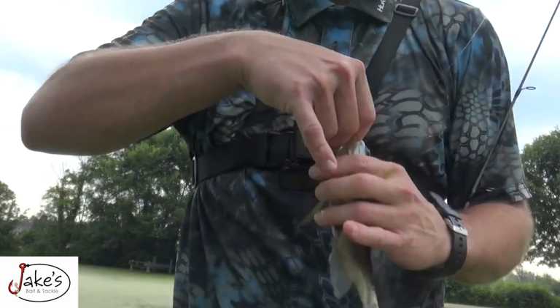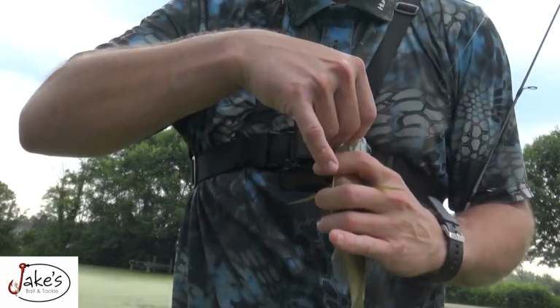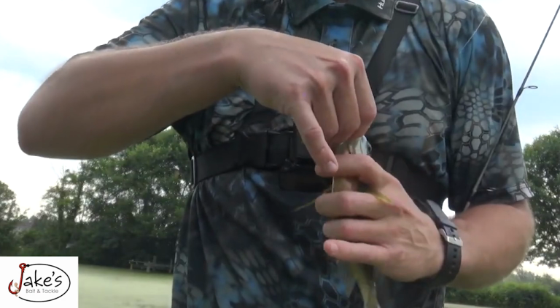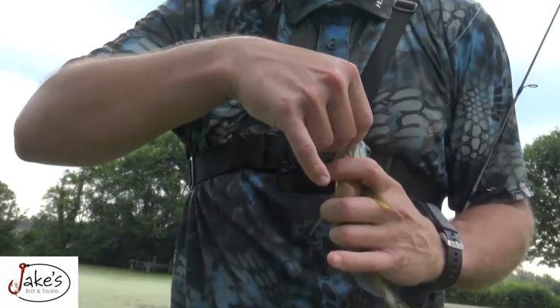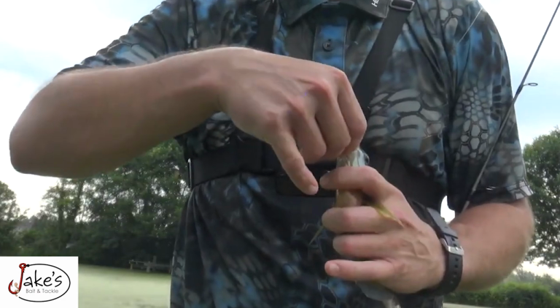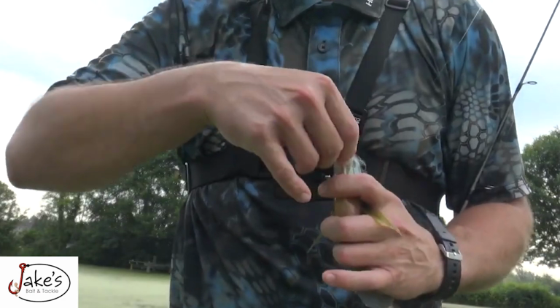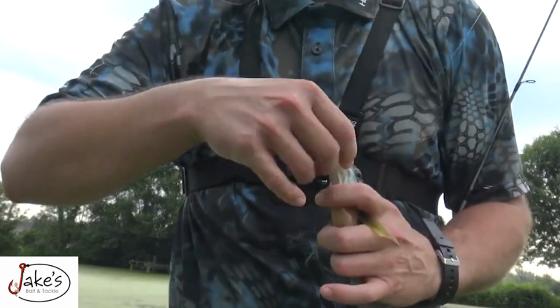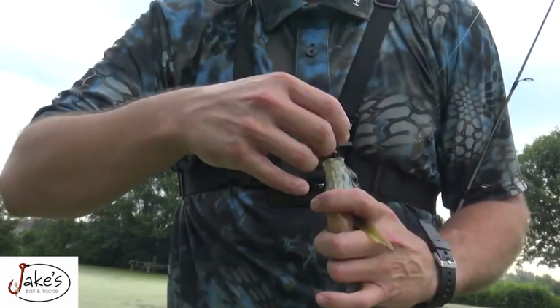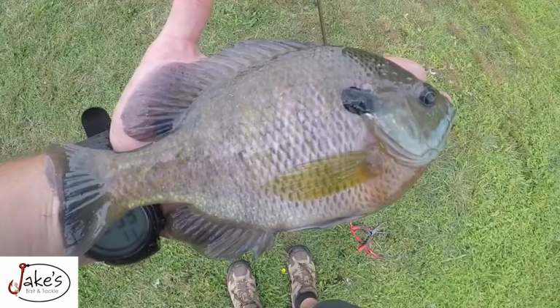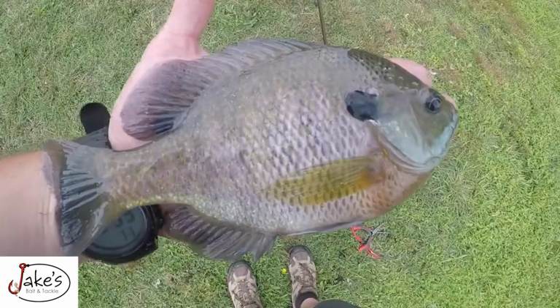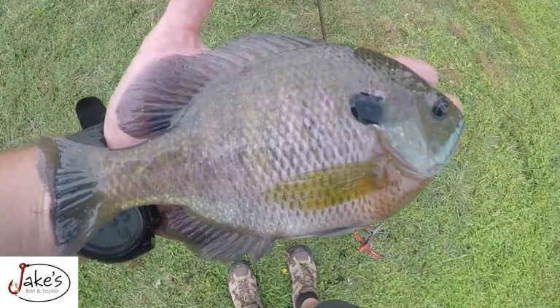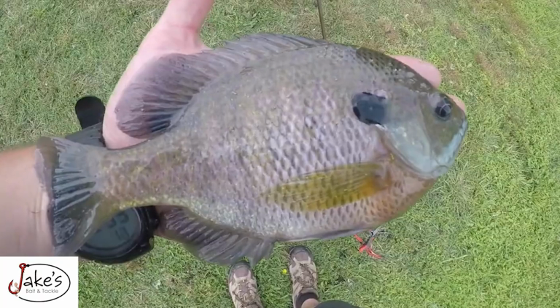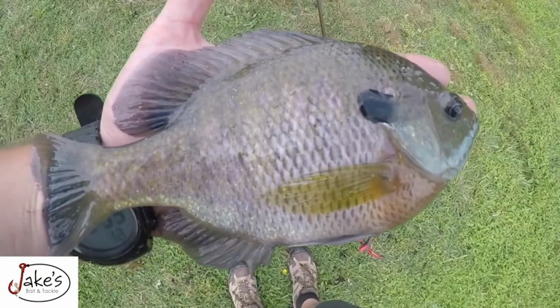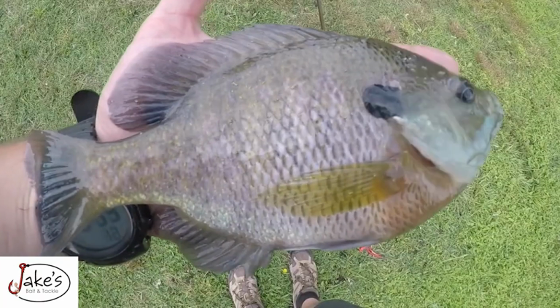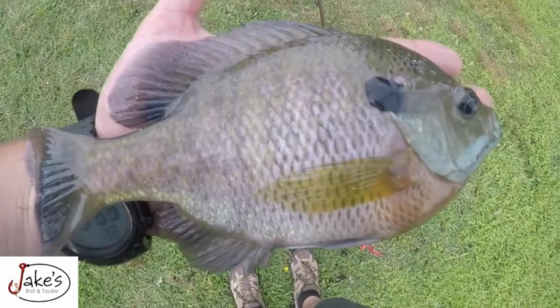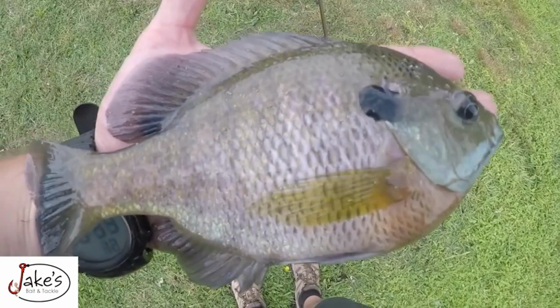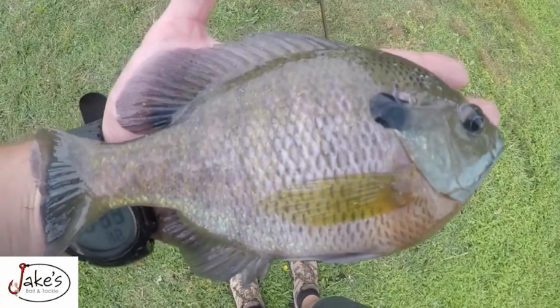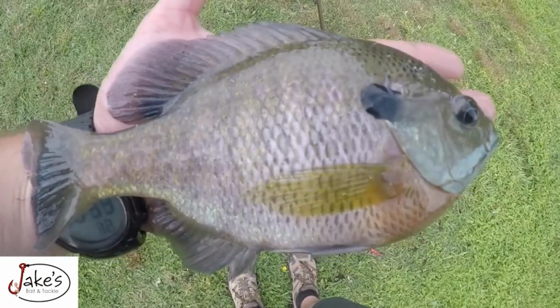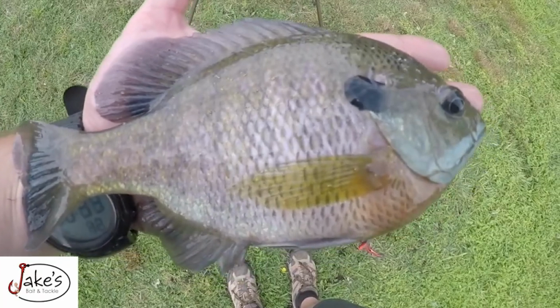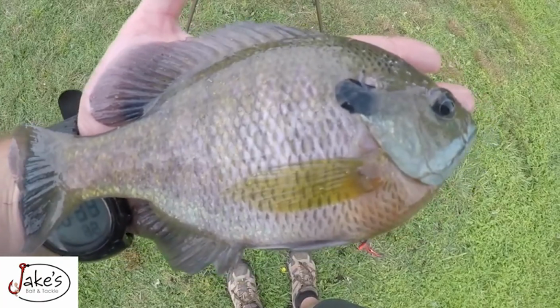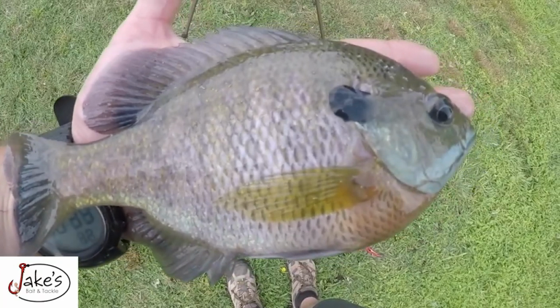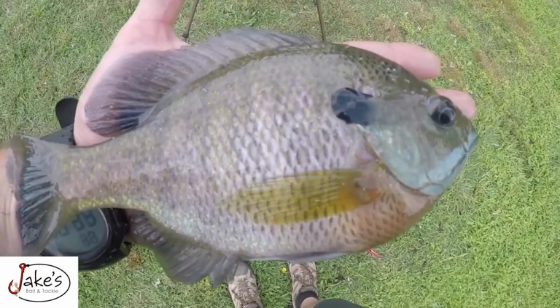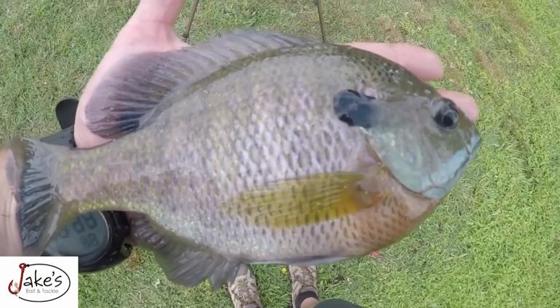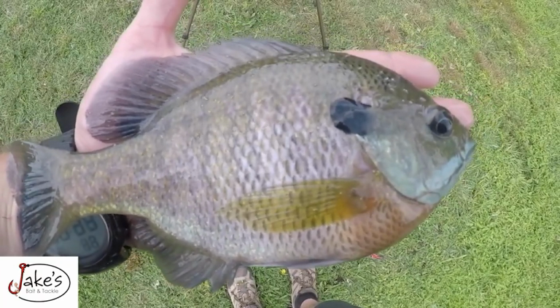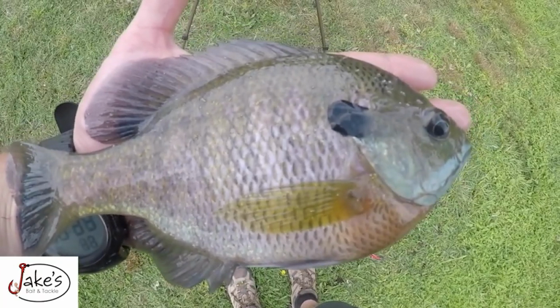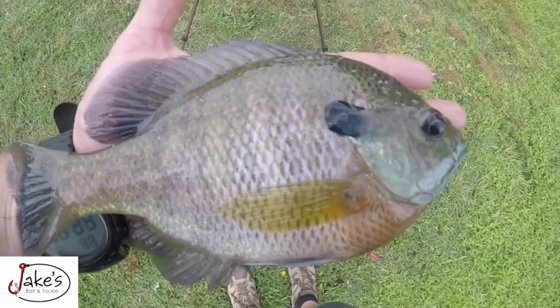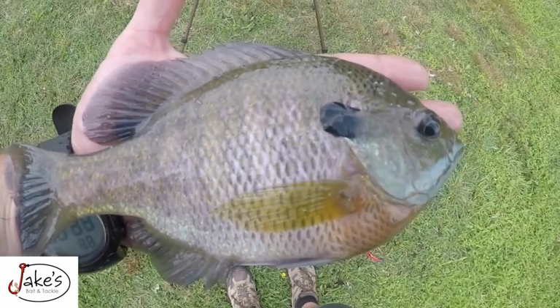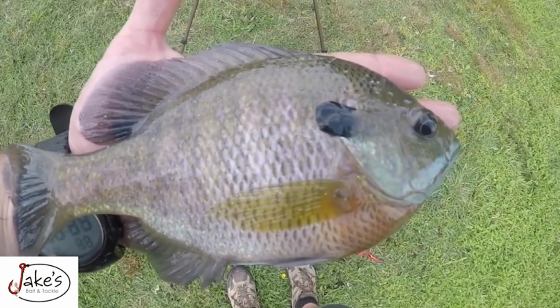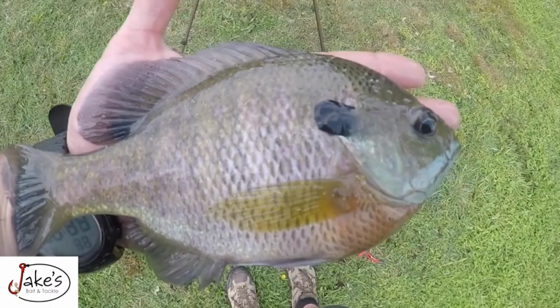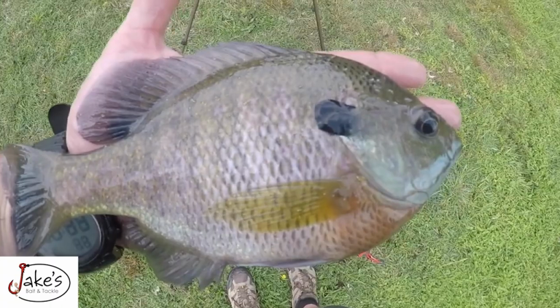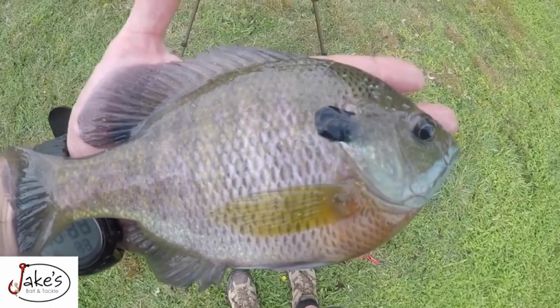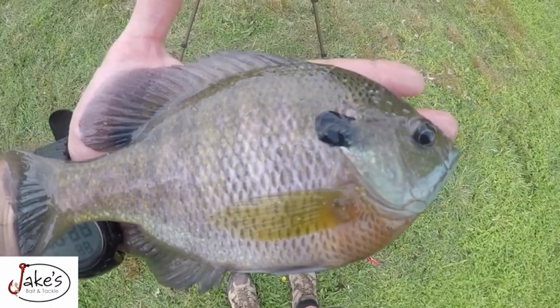Today I'm going over a panfish killer, a technique that'll catch them — the biggest ones — anywhere they swim.